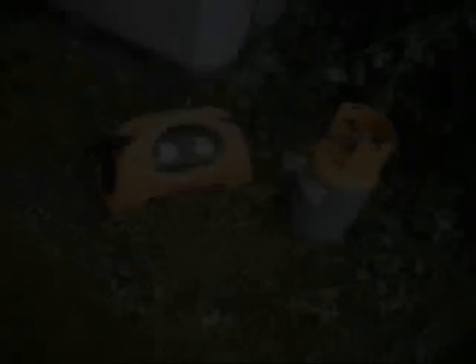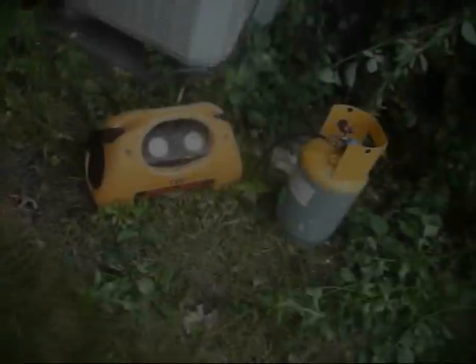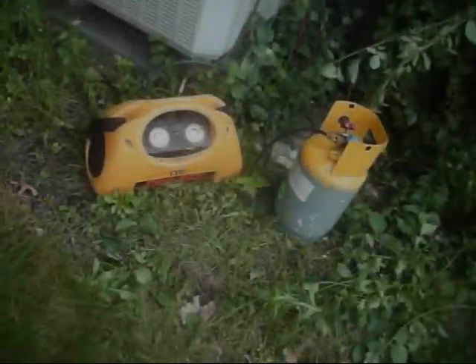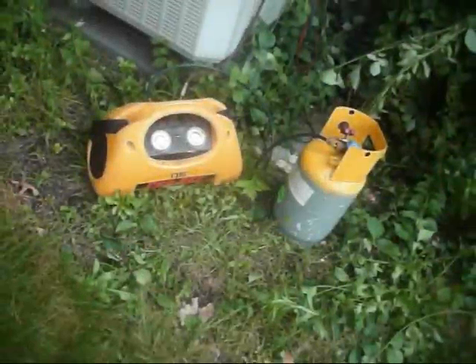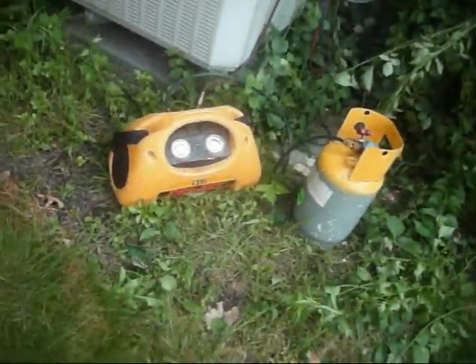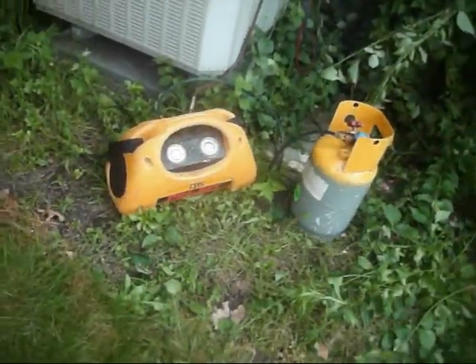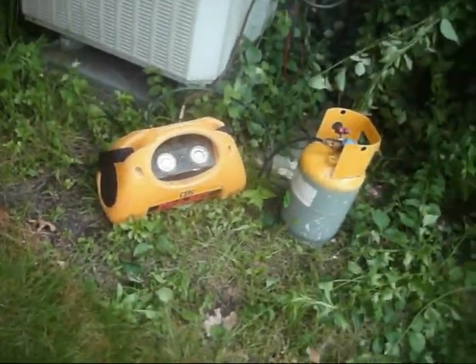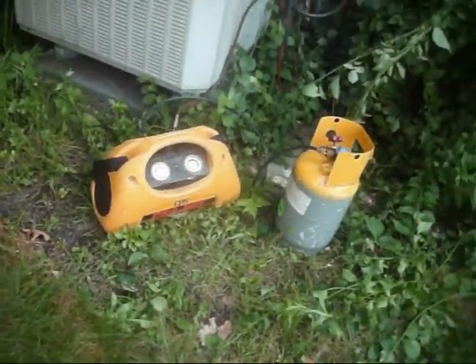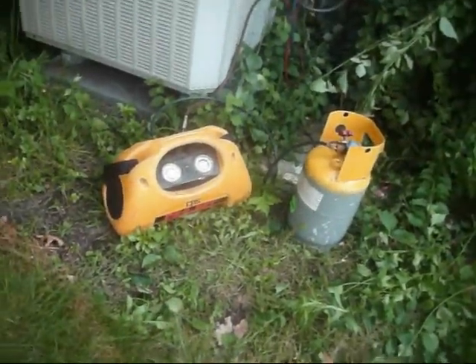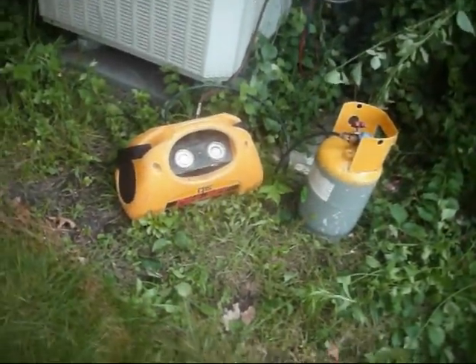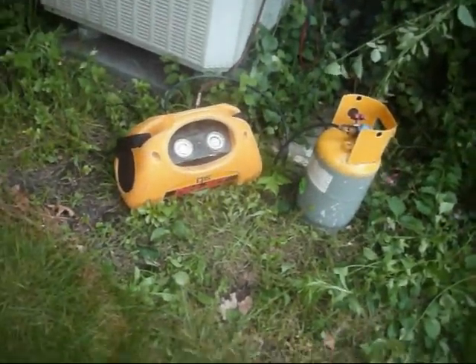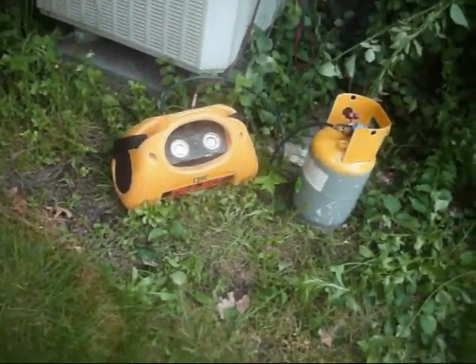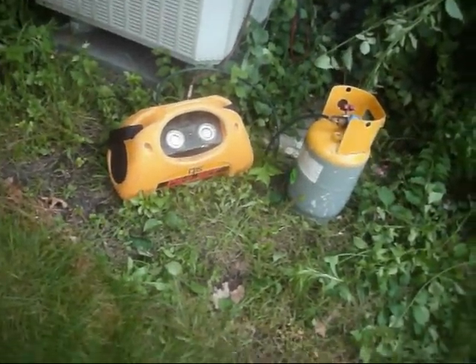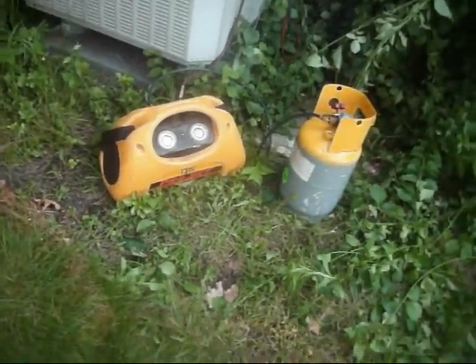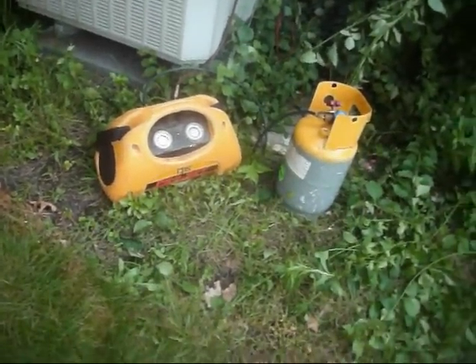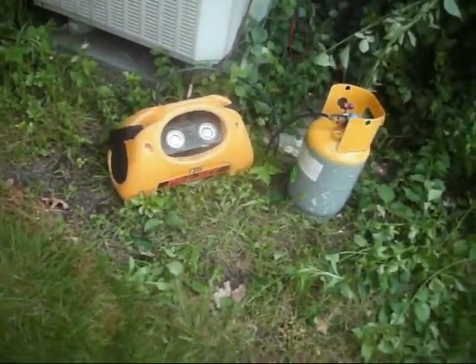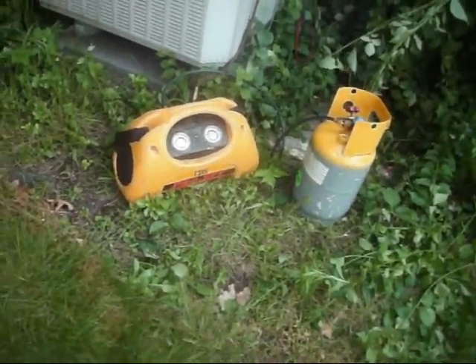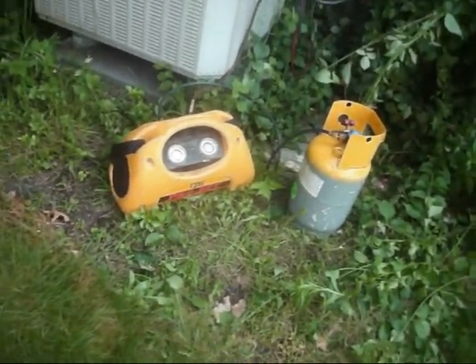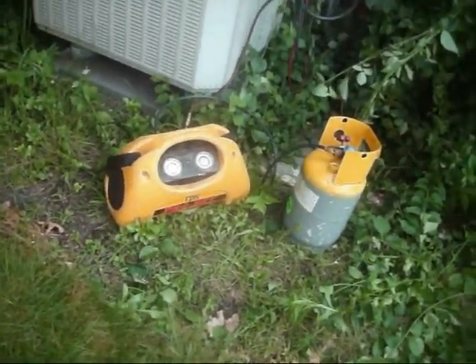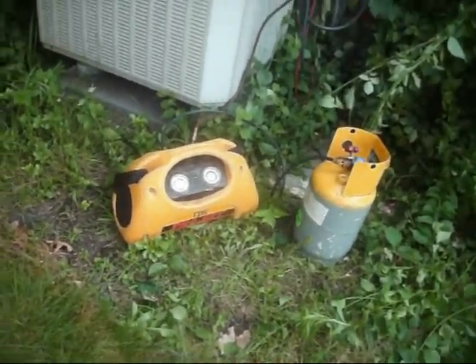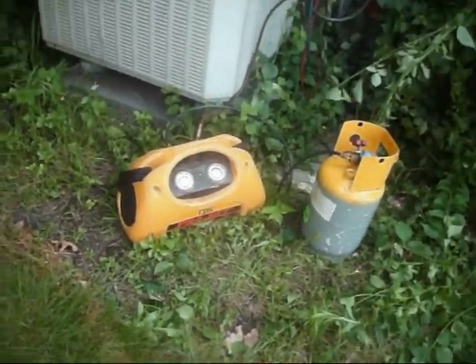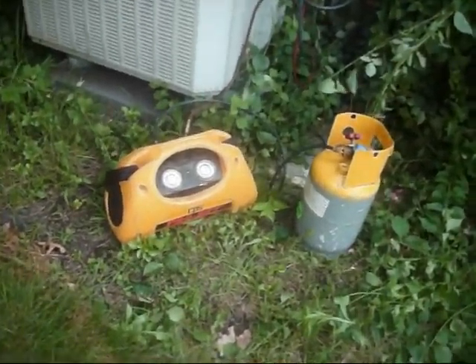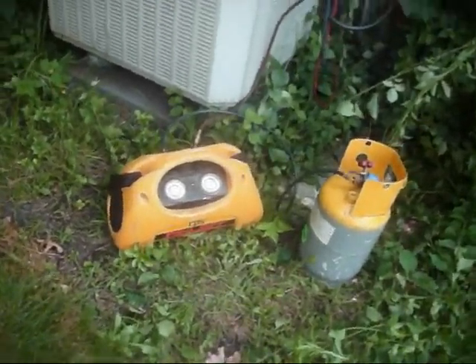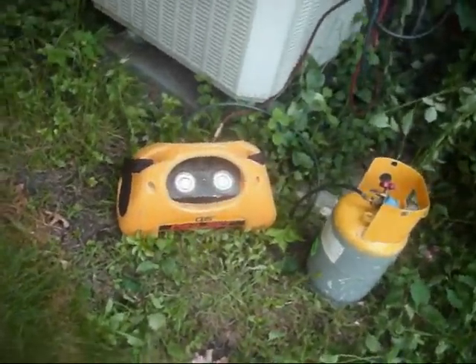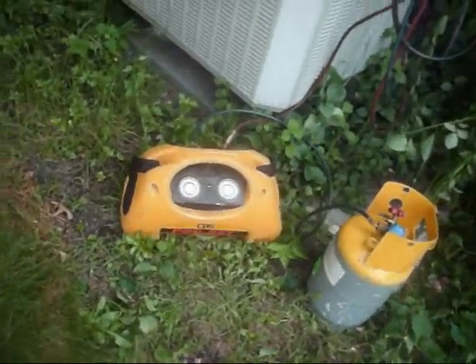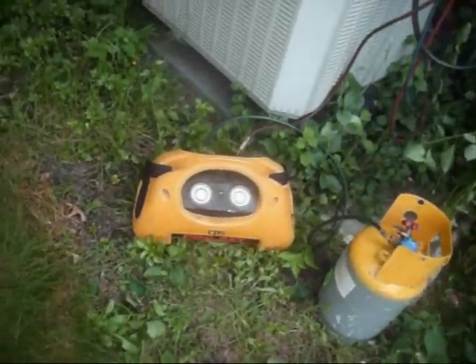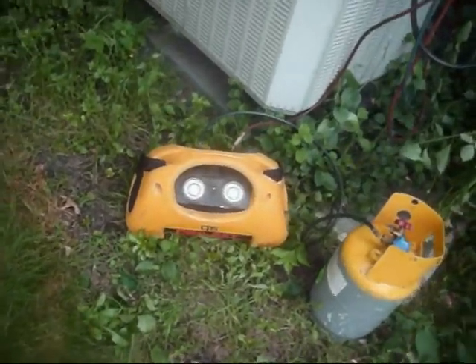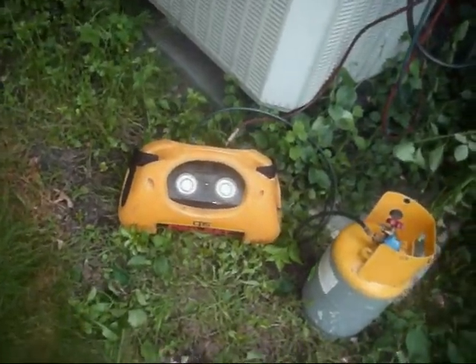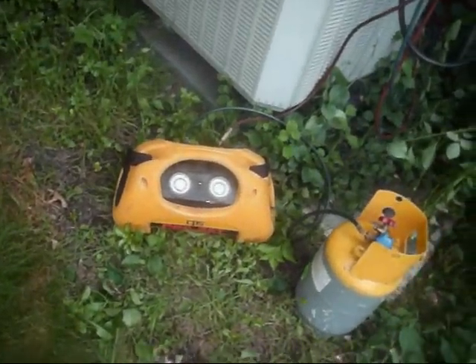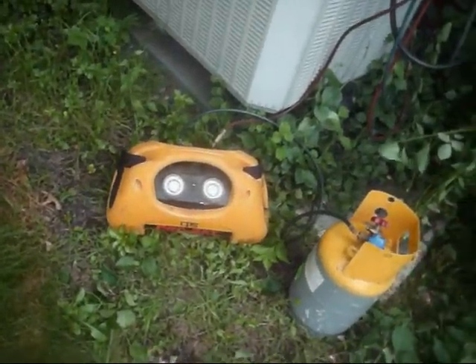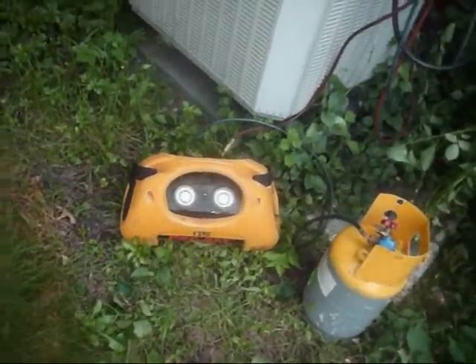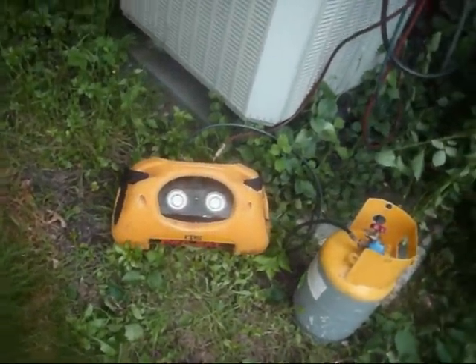I never knew it took this long to evacuate an air conditioning system of refrigerant.